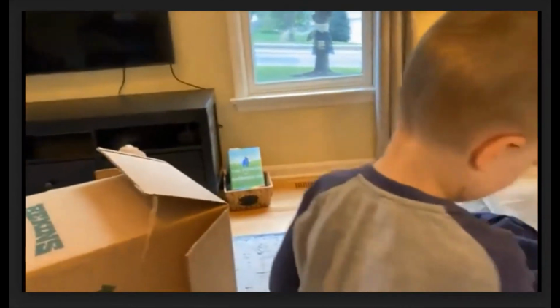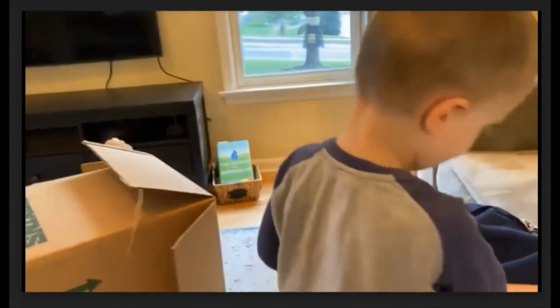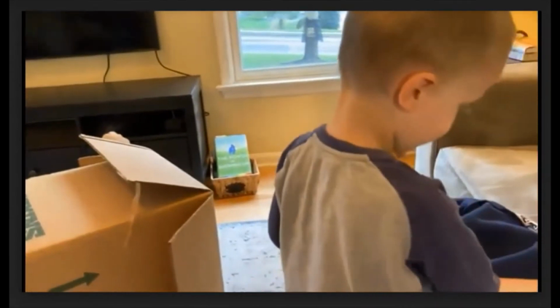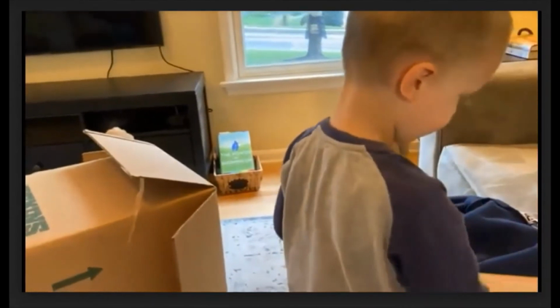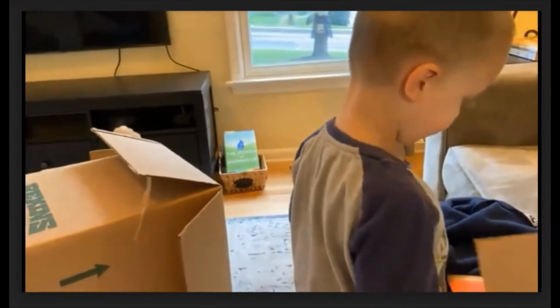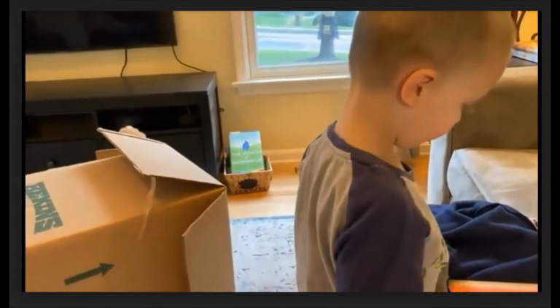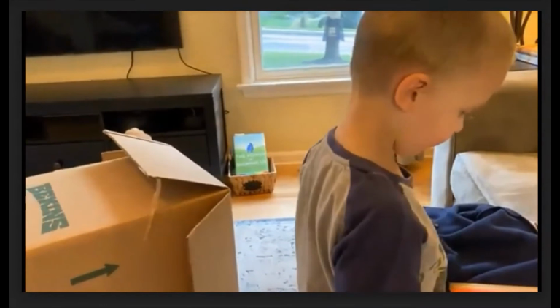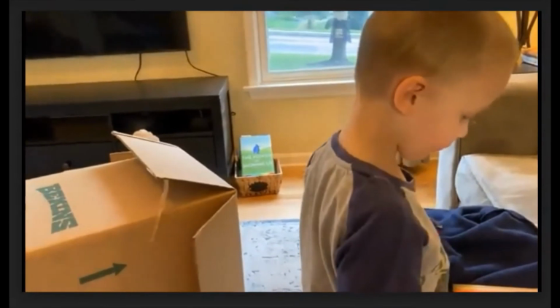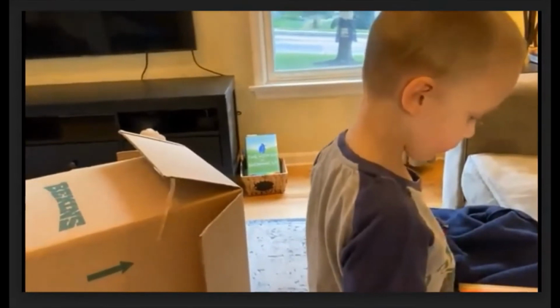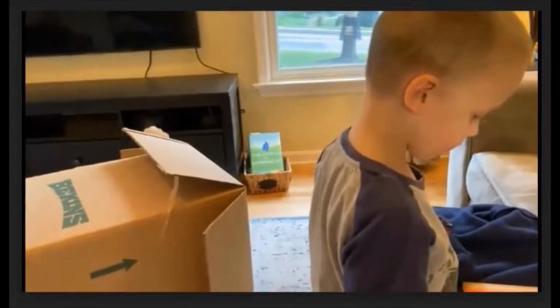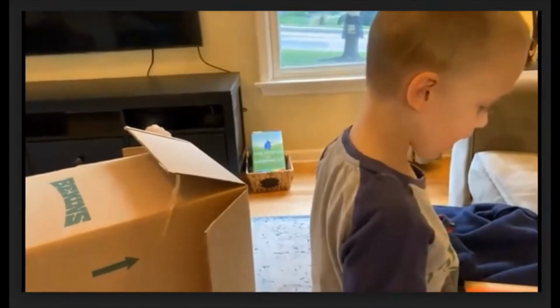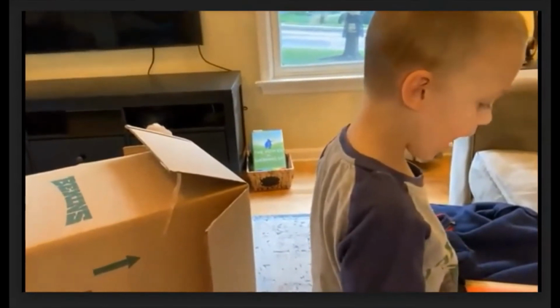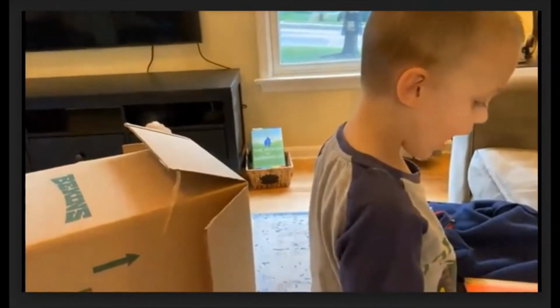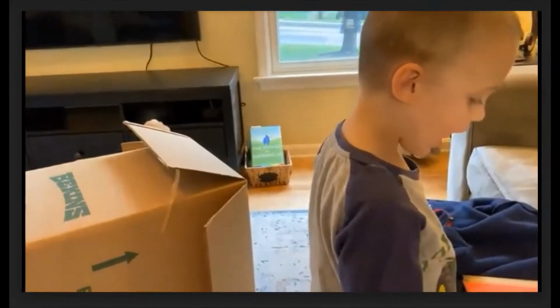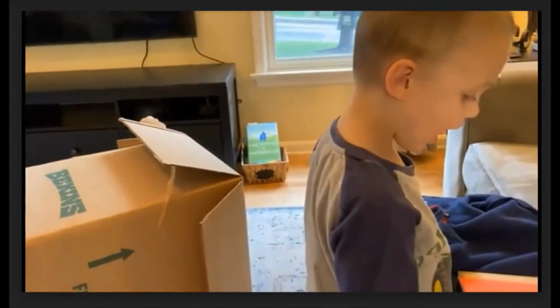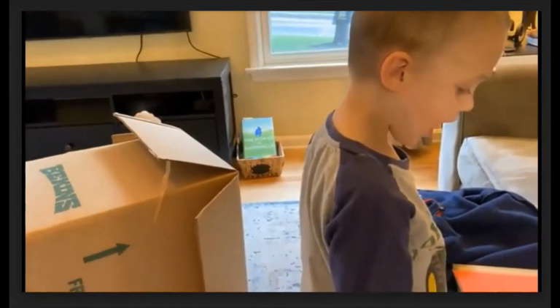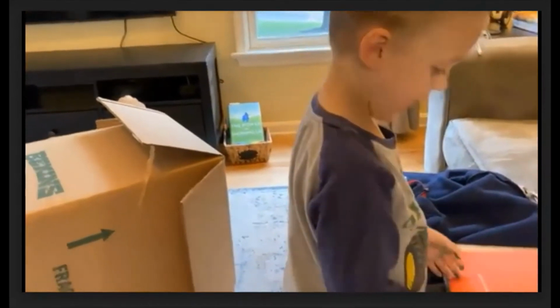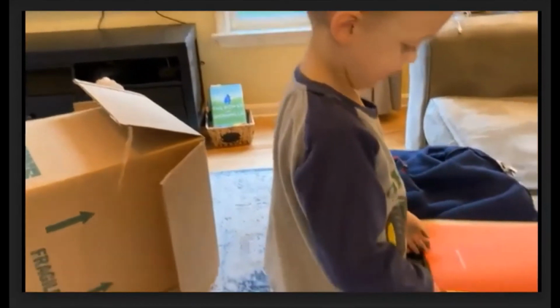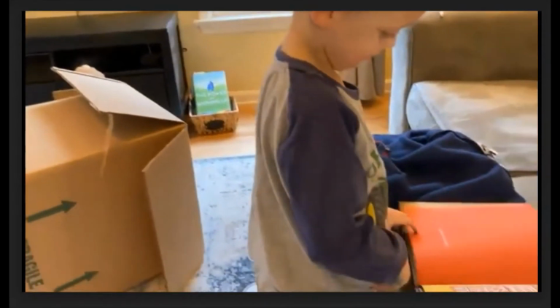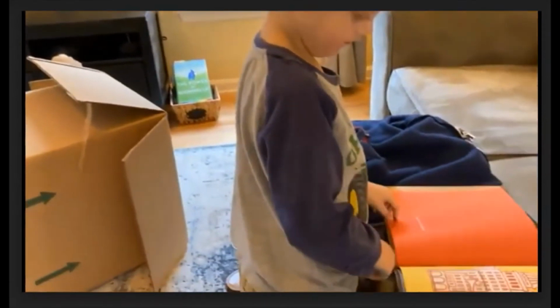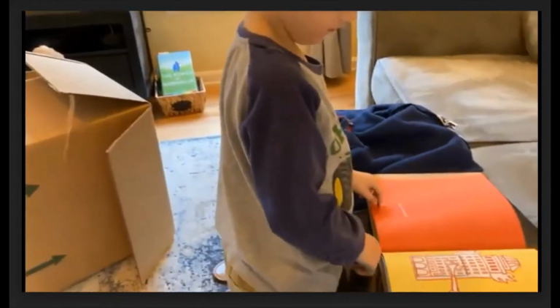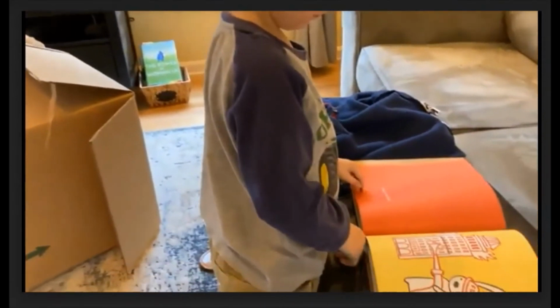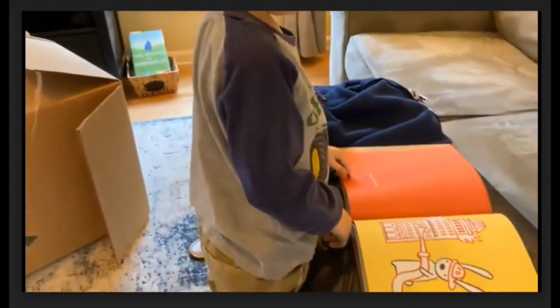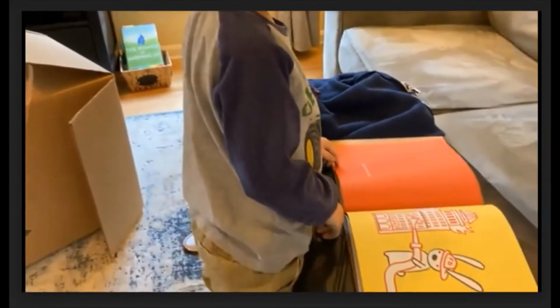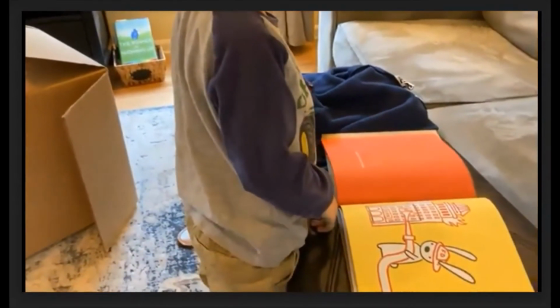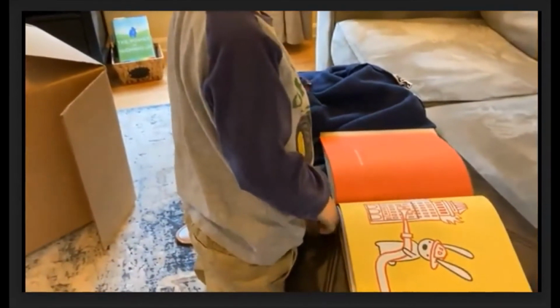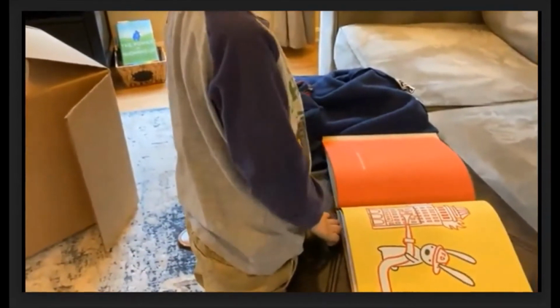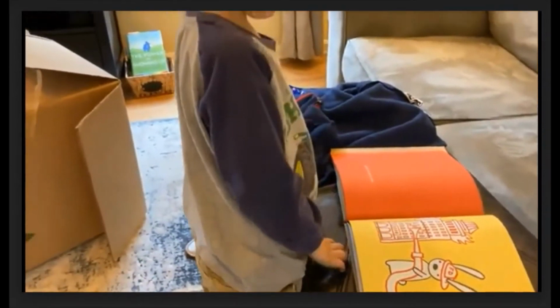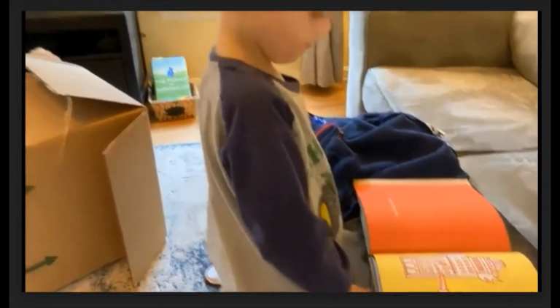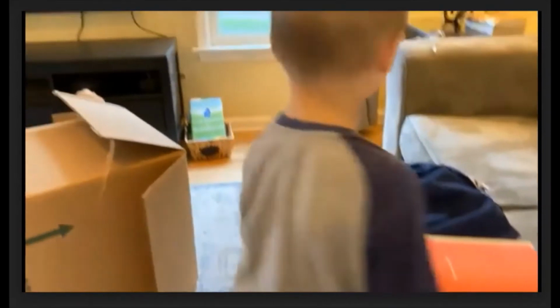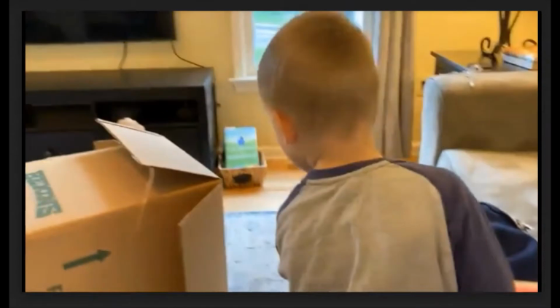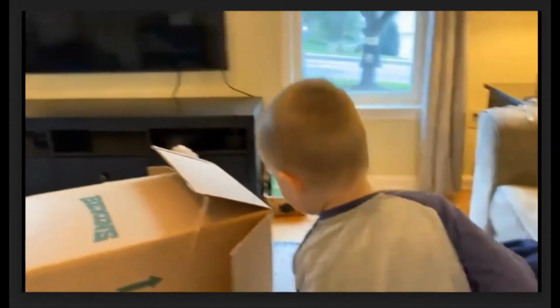This type of play strengthens a child's ability to be creative, try new things, and supports their gross motor development as they navigate the box.